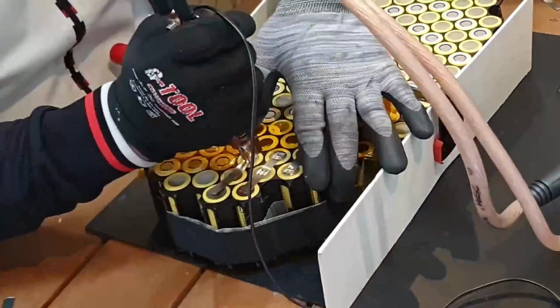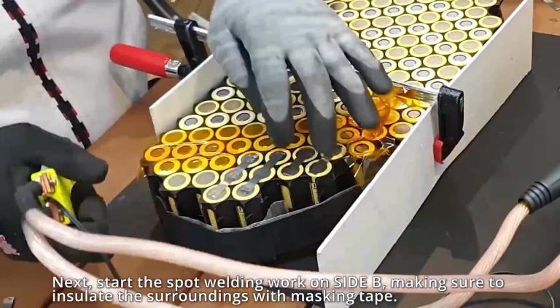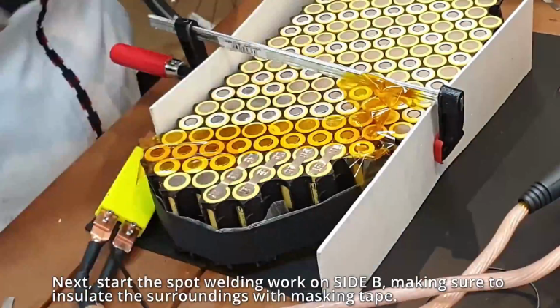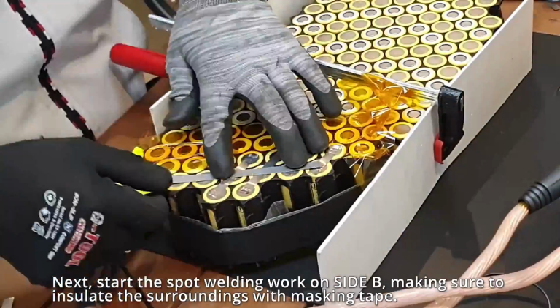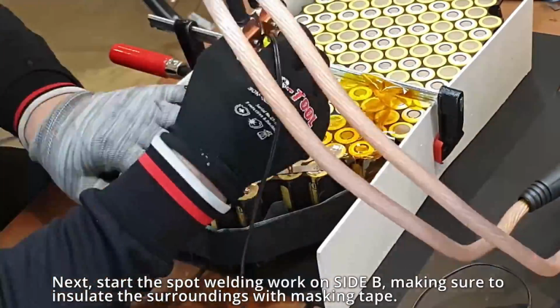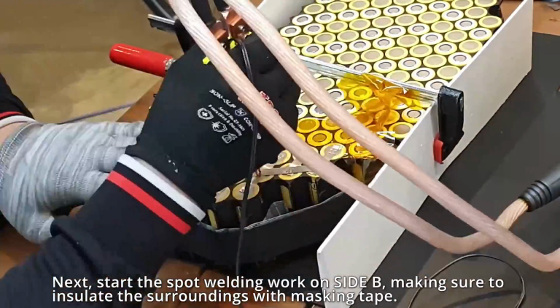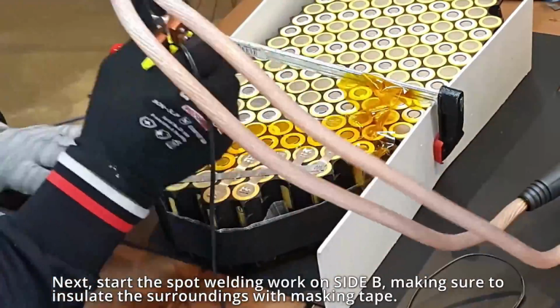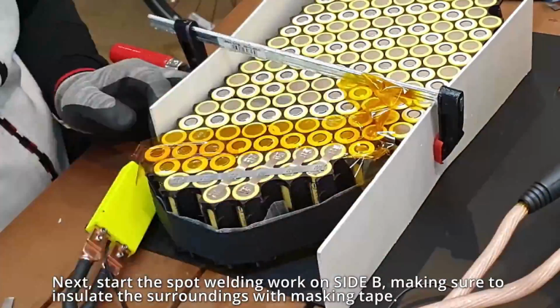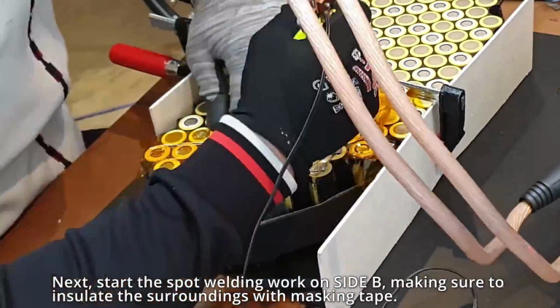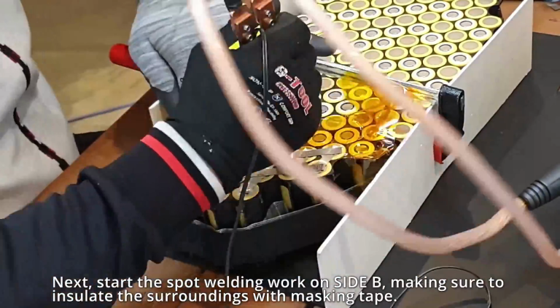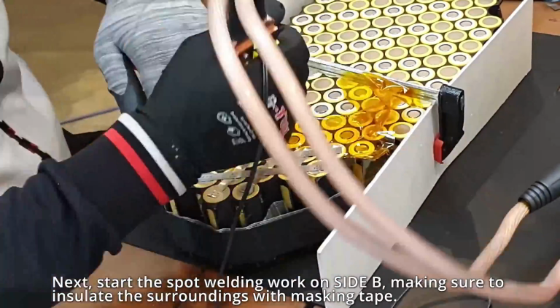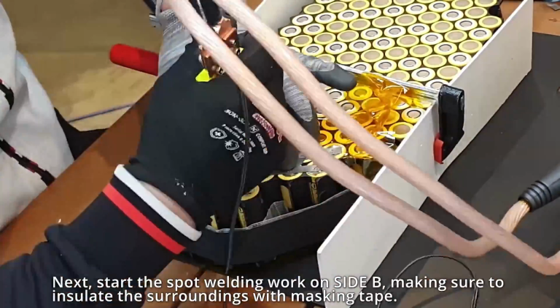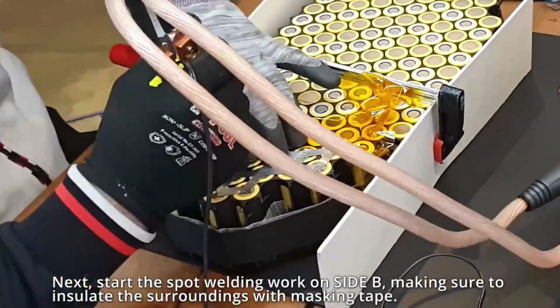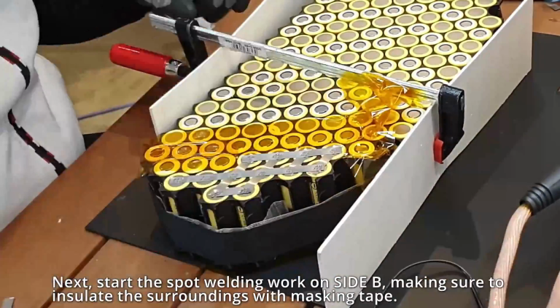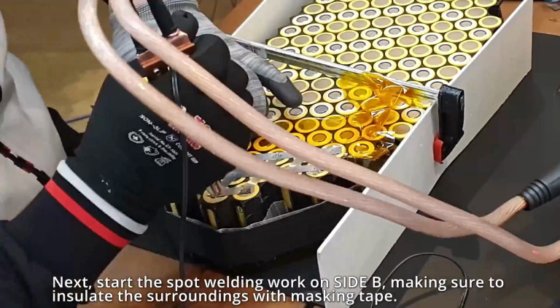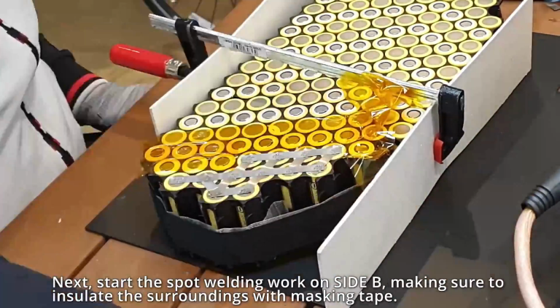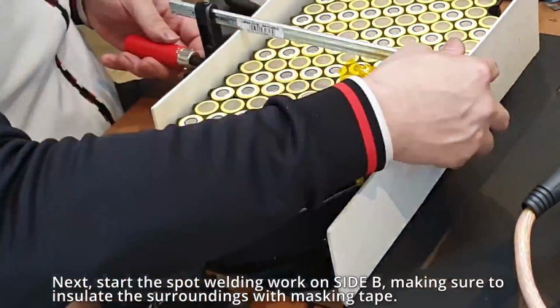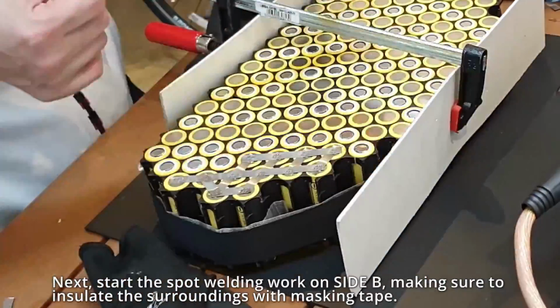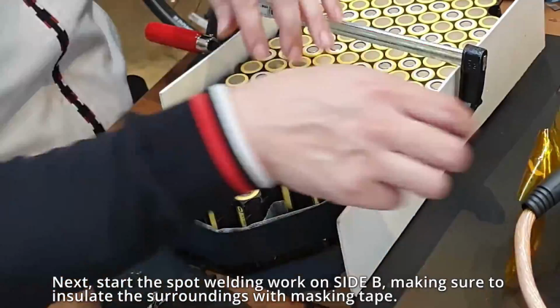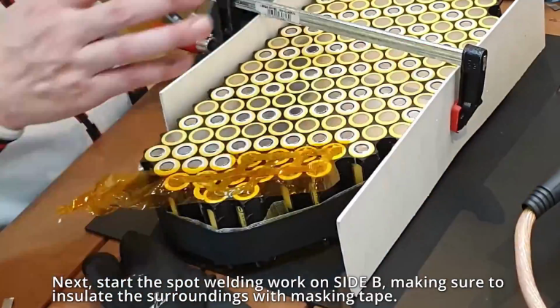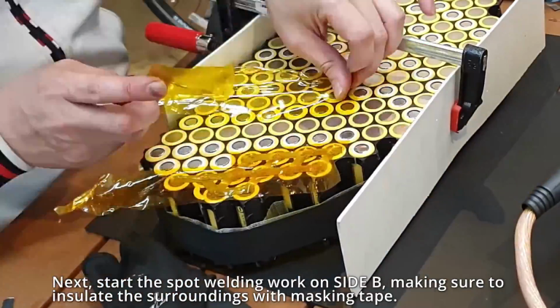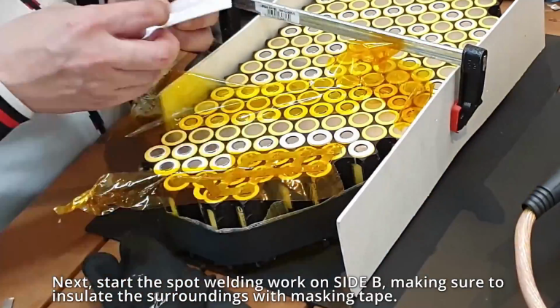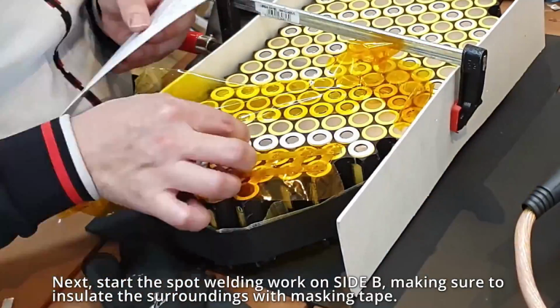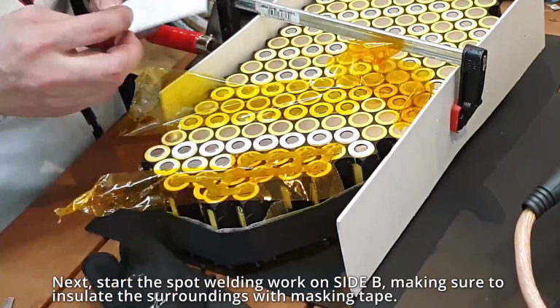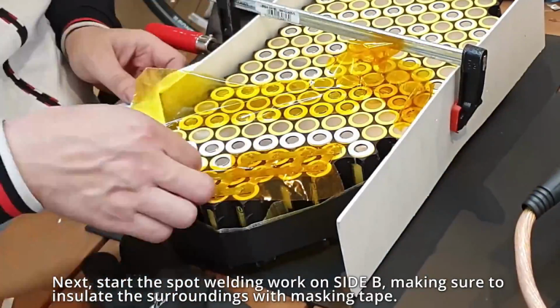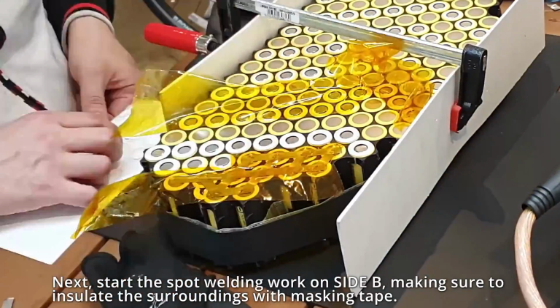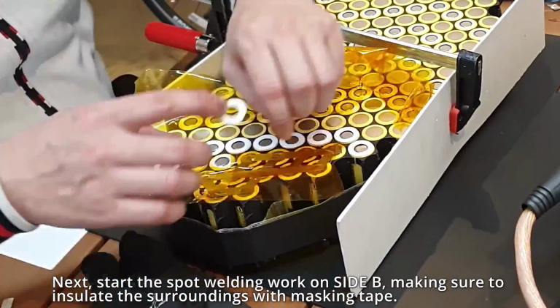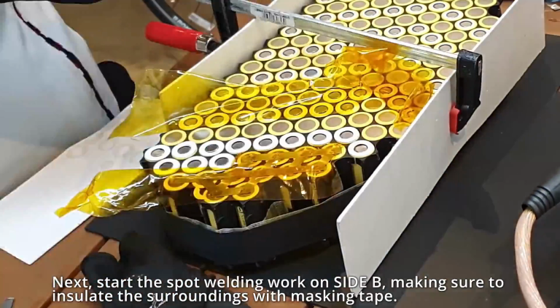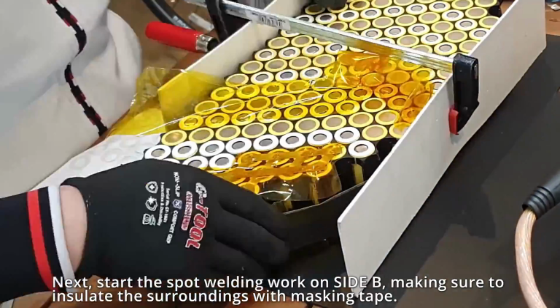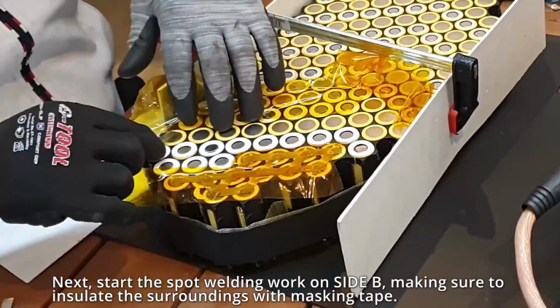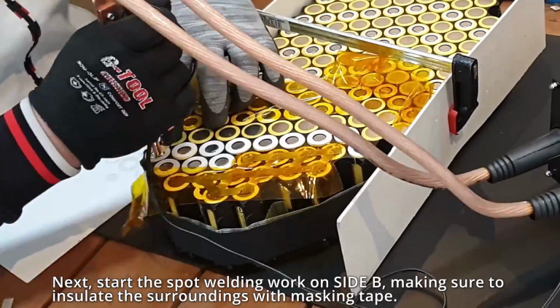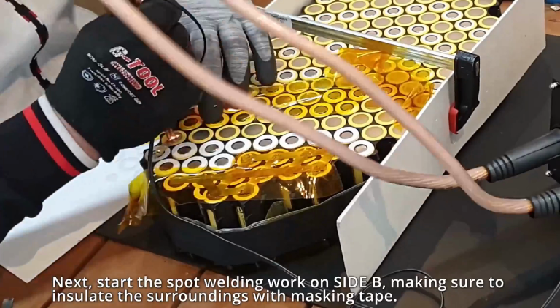Next, start the spot welding work on the side beam, making sure to insulate the surroundings with masking tape.